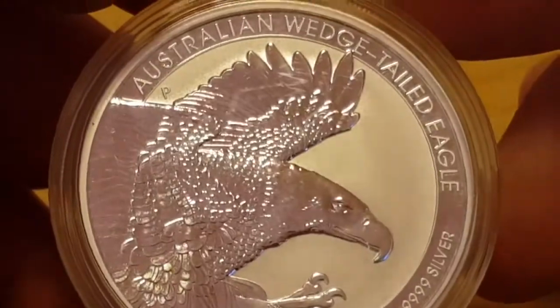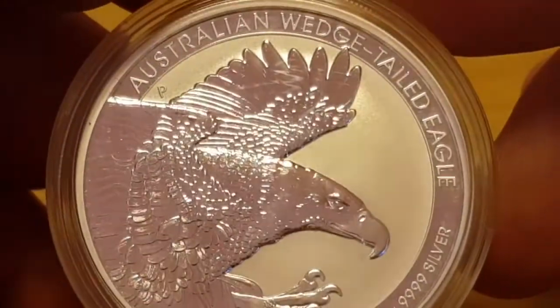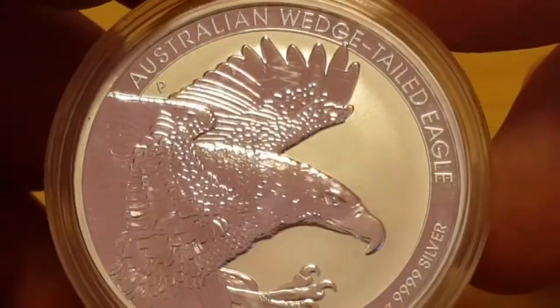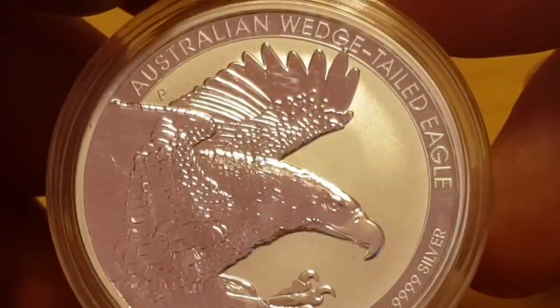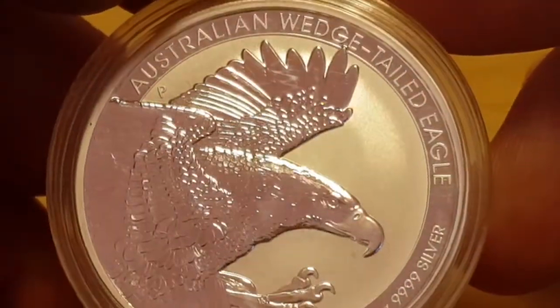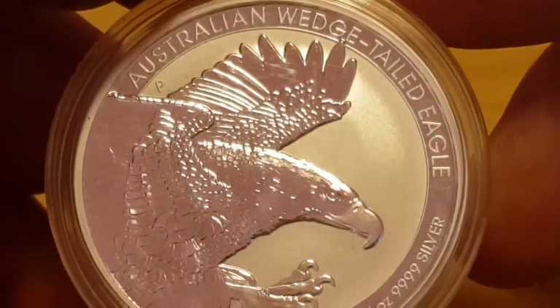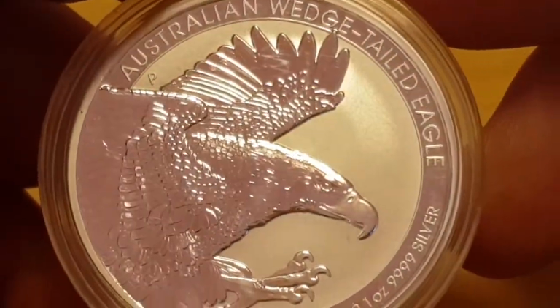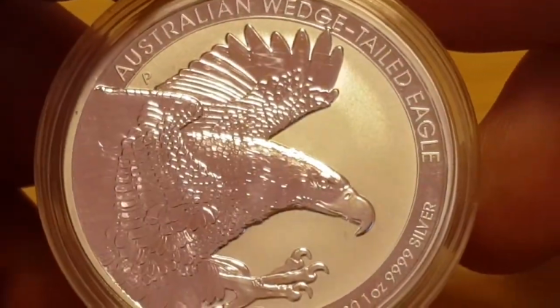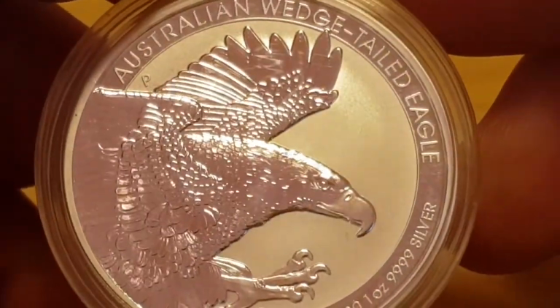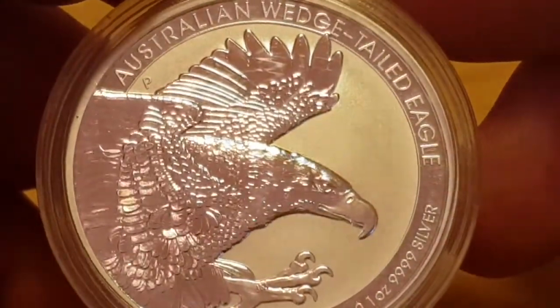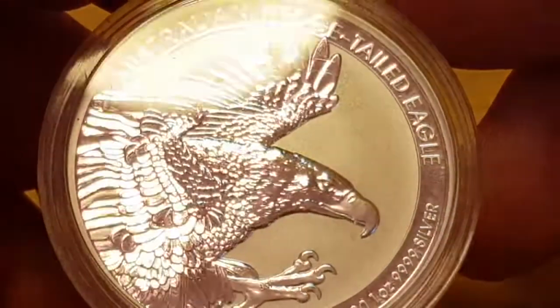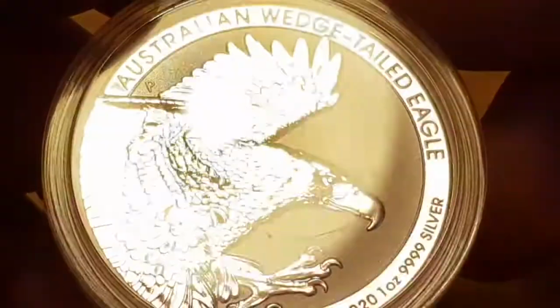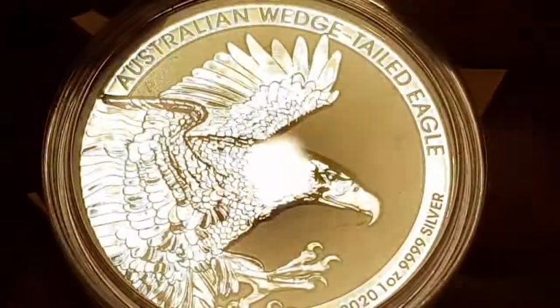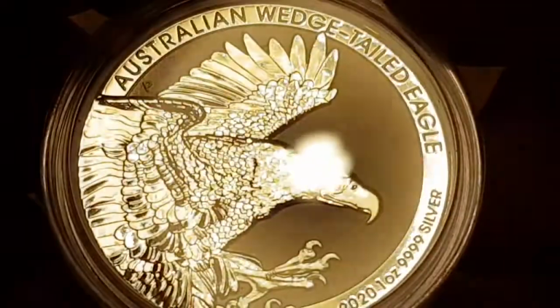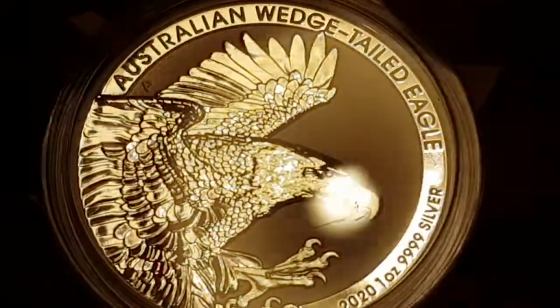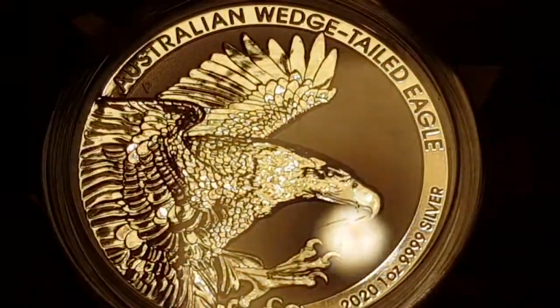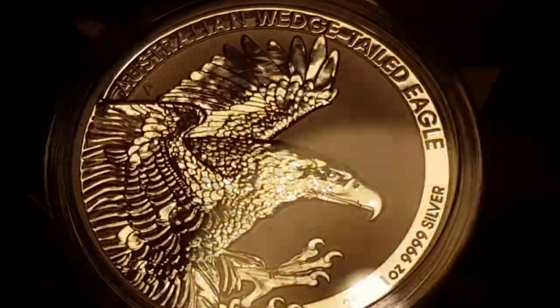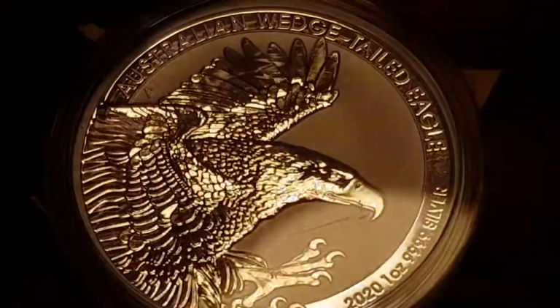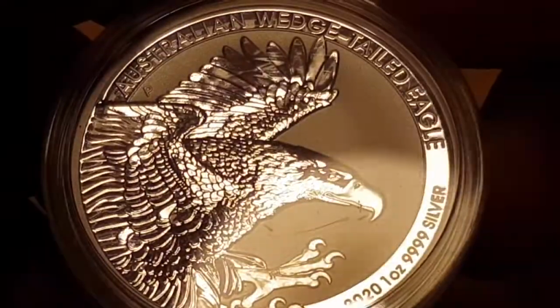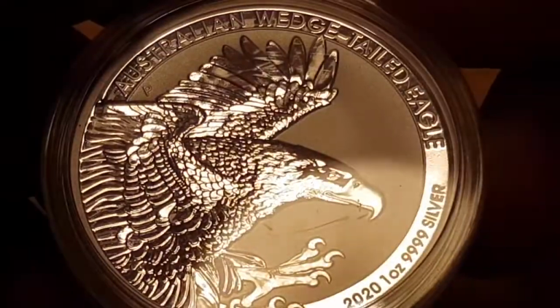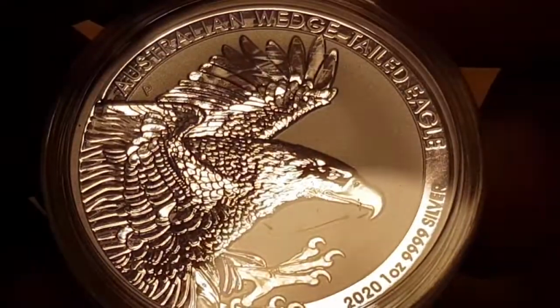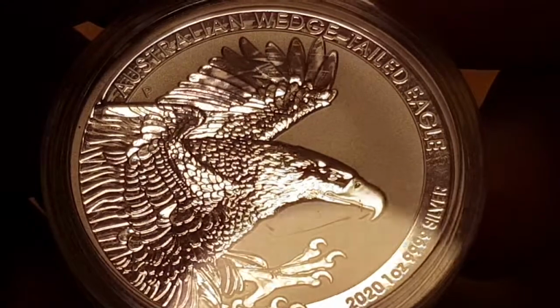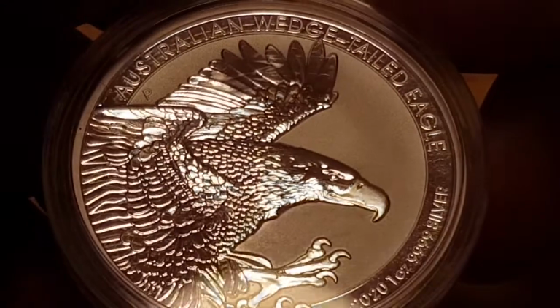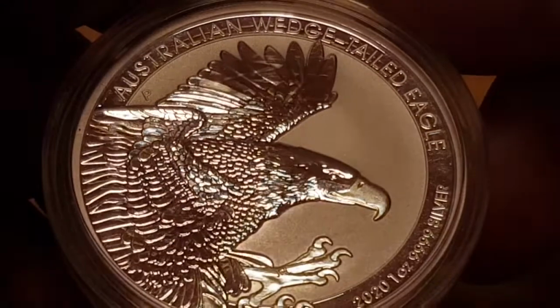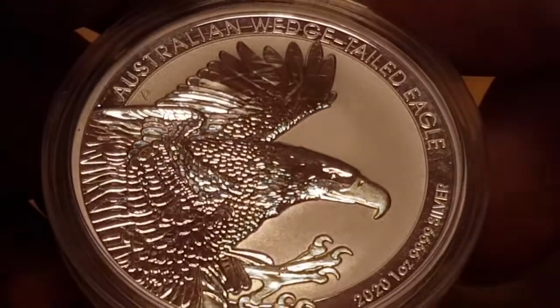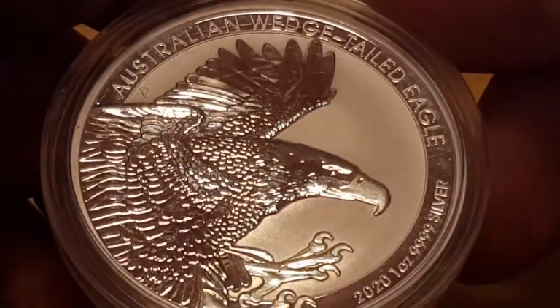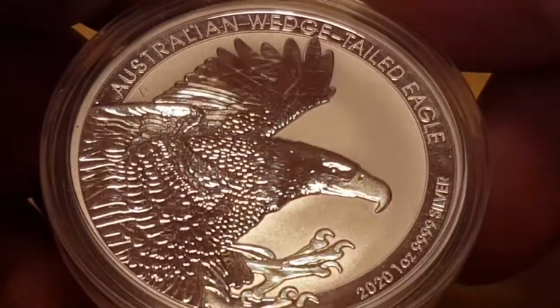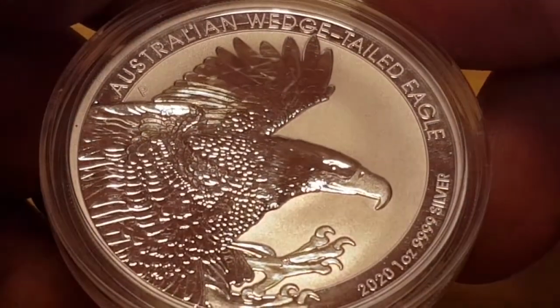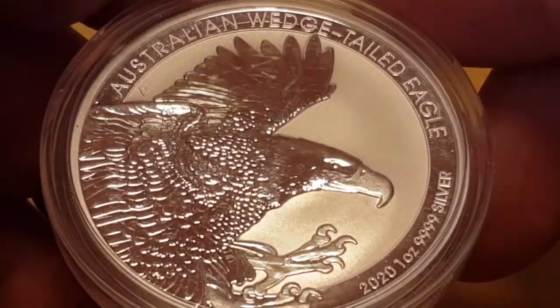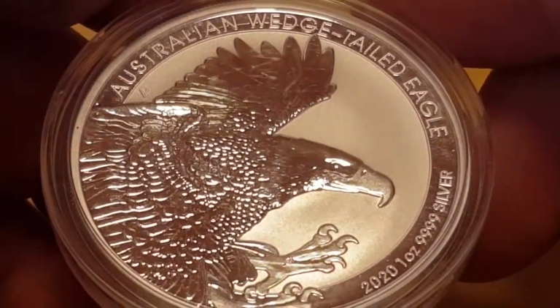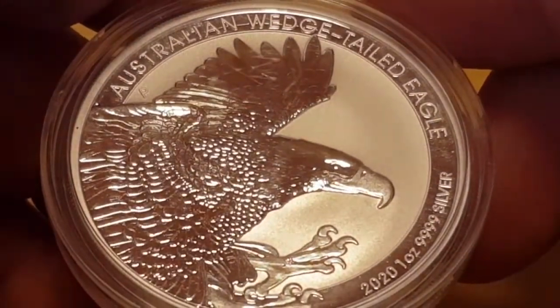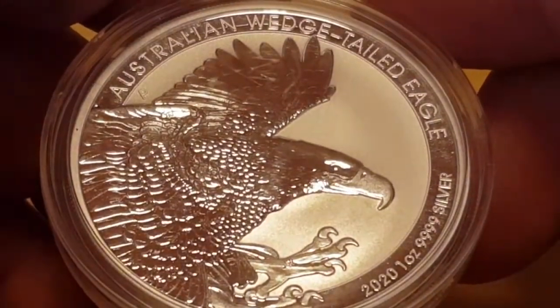There we have it — the Australian Wedge-Tailed Eagle, and it is absolutely stunning.